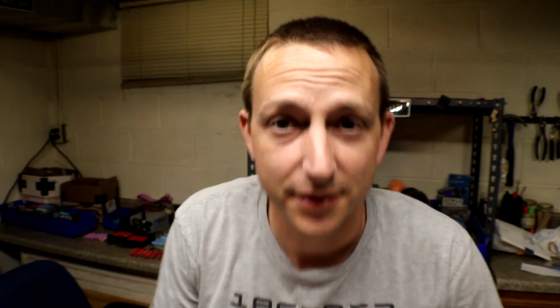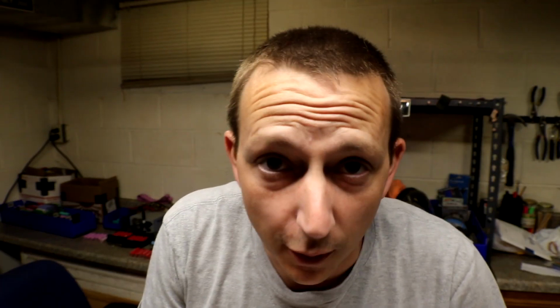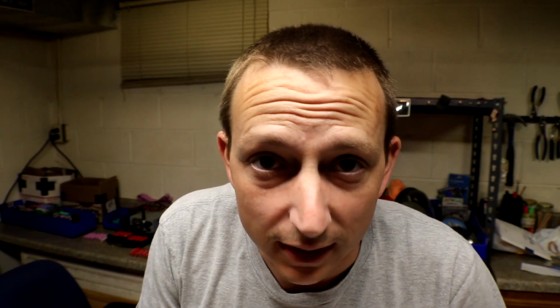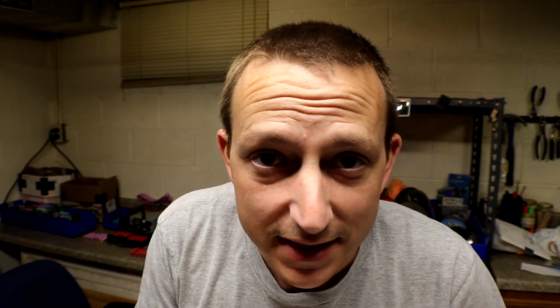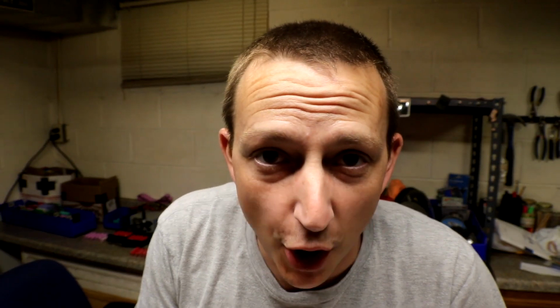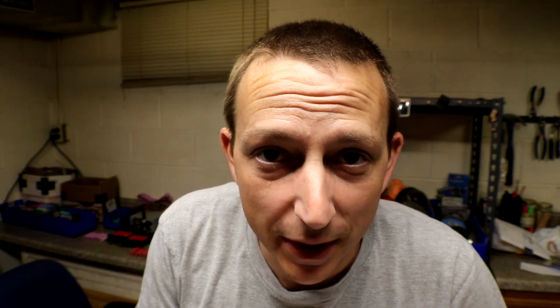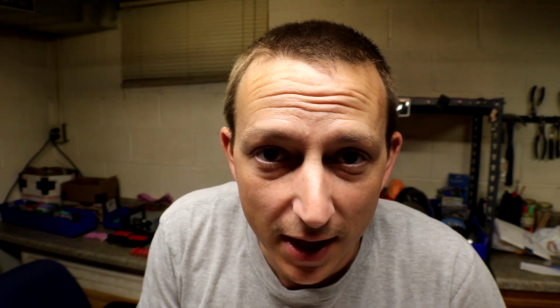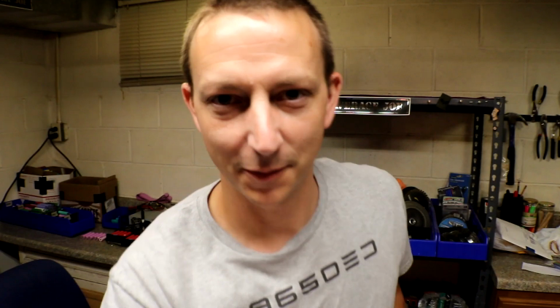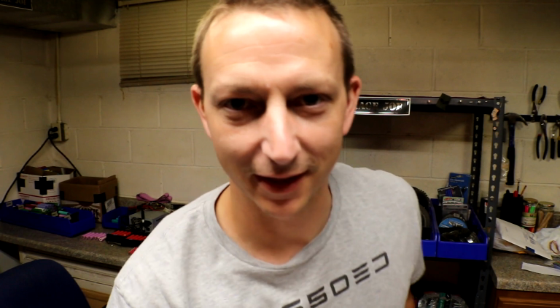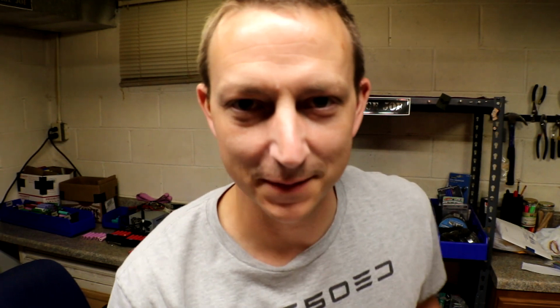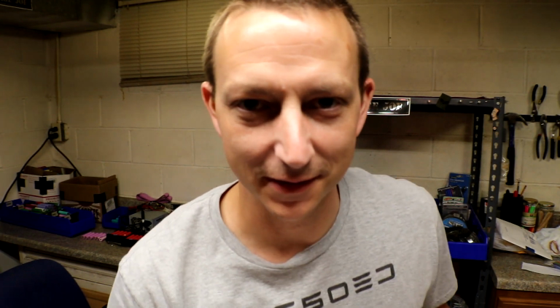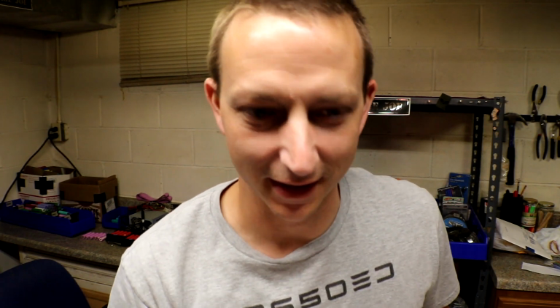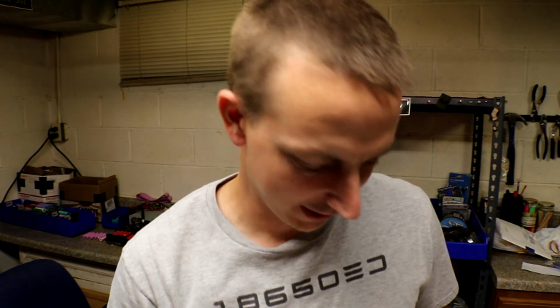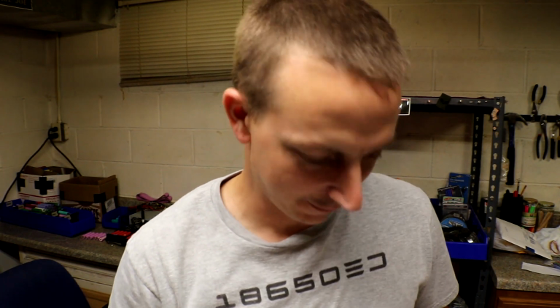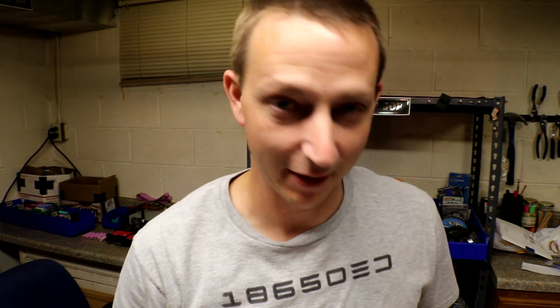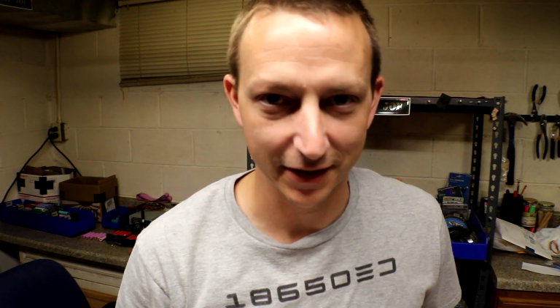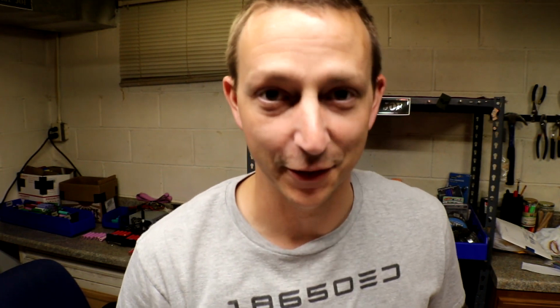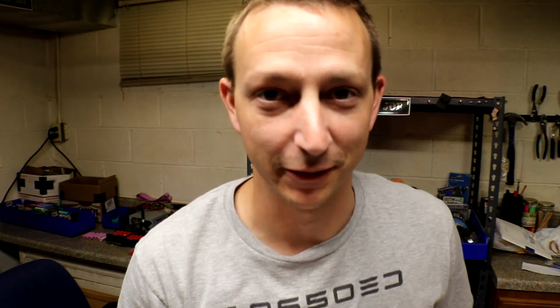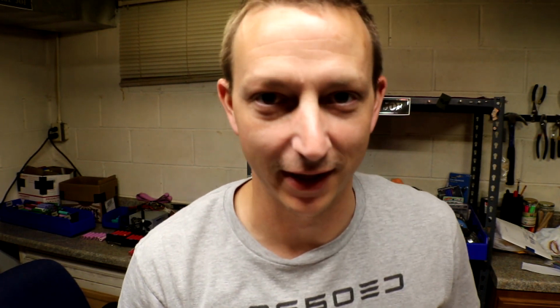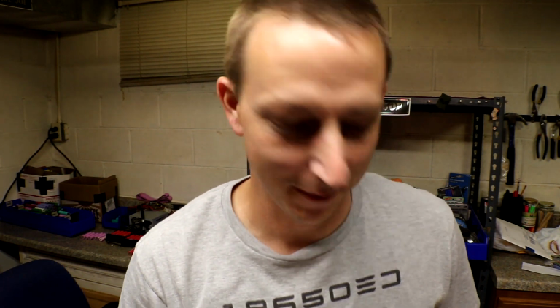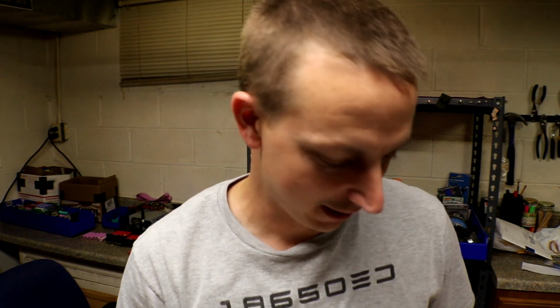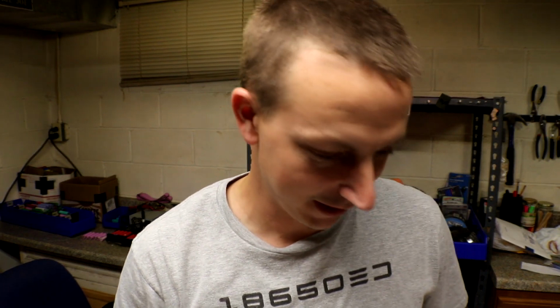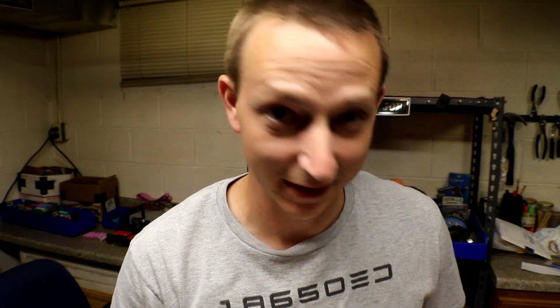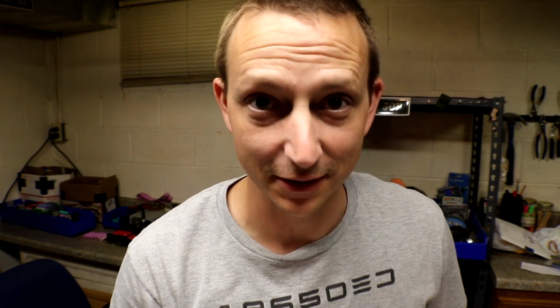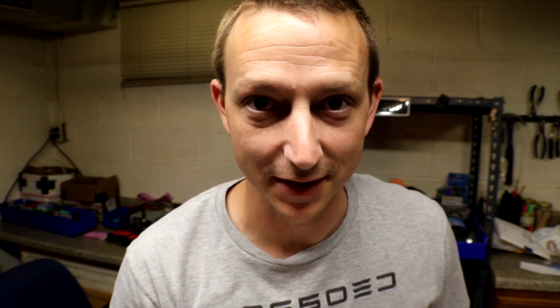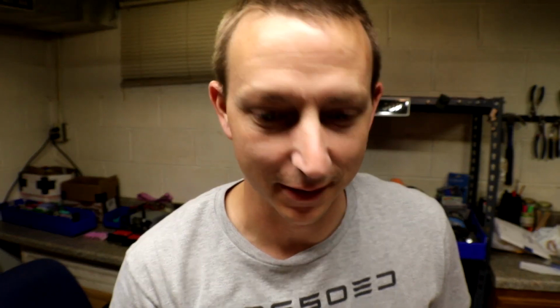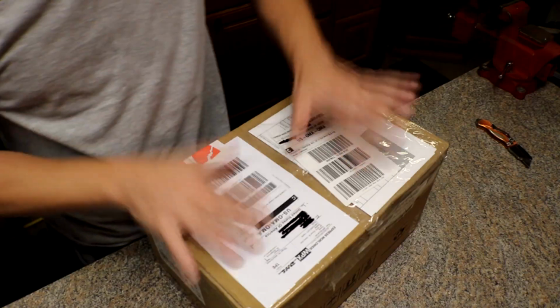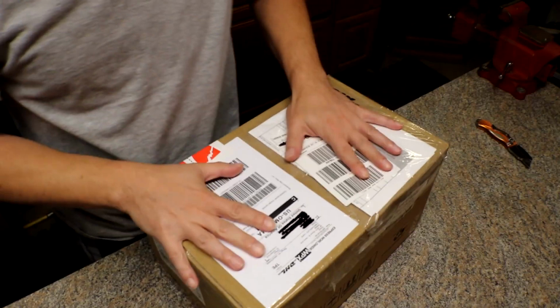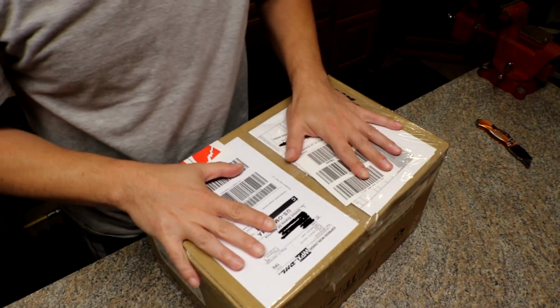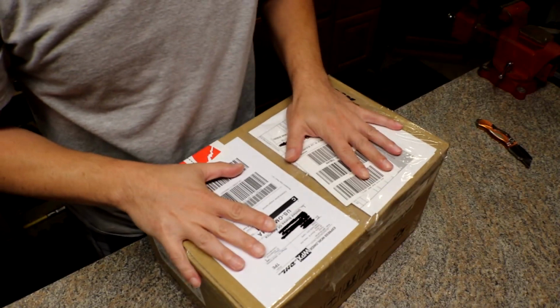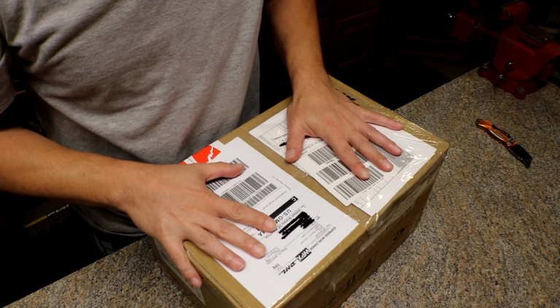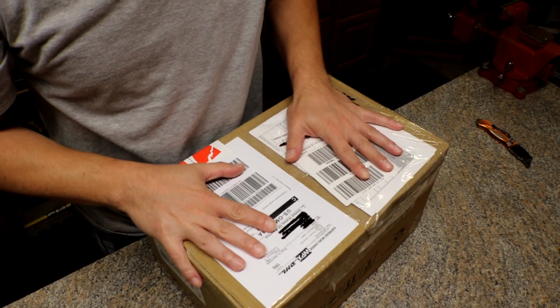So let's open it up. Oh my god, I'm so excited. I can't wait. I want to tear it open right now. Let's do it. All right, here we go.